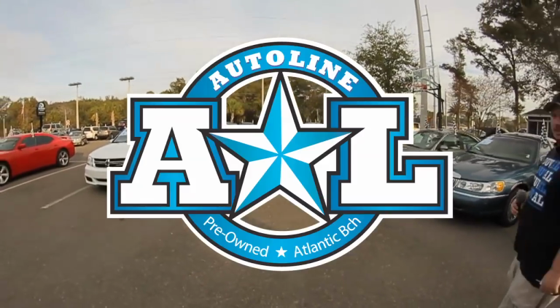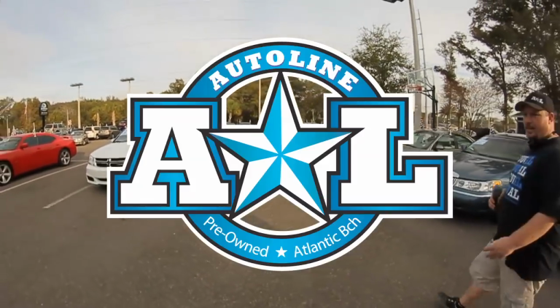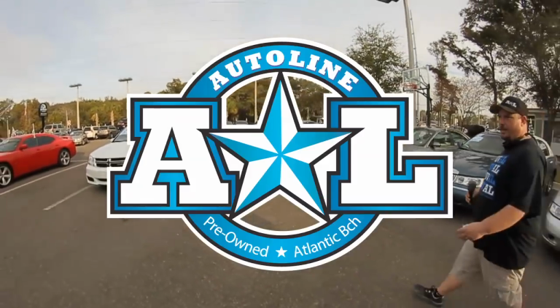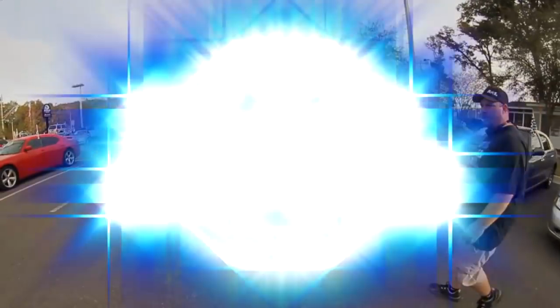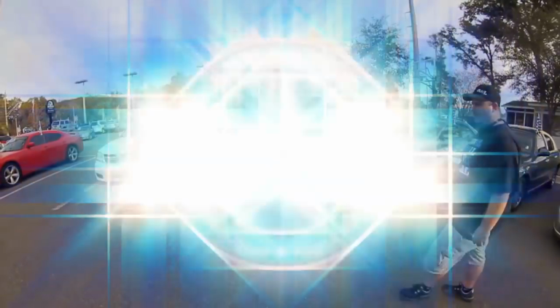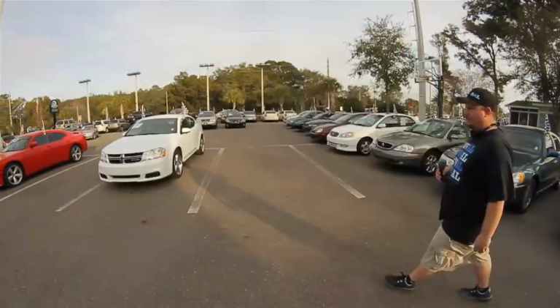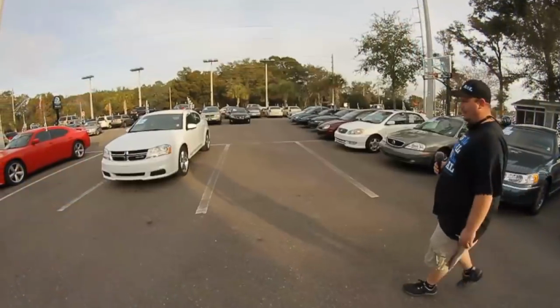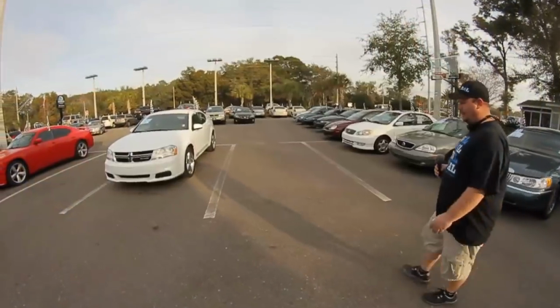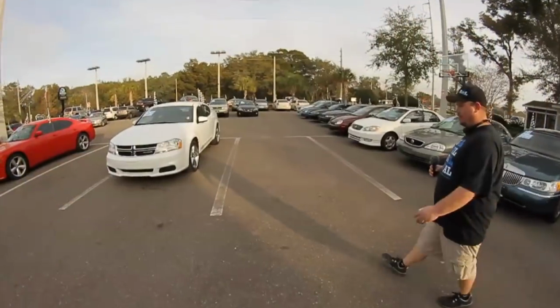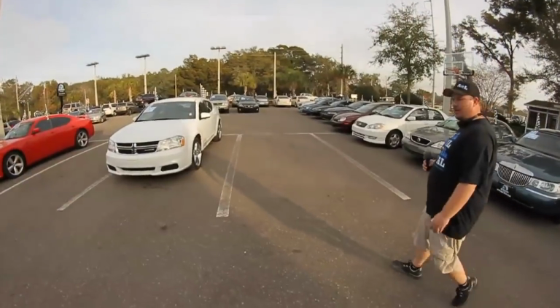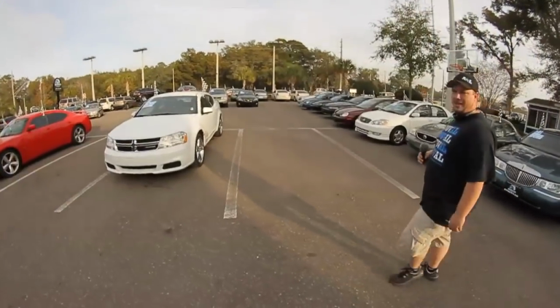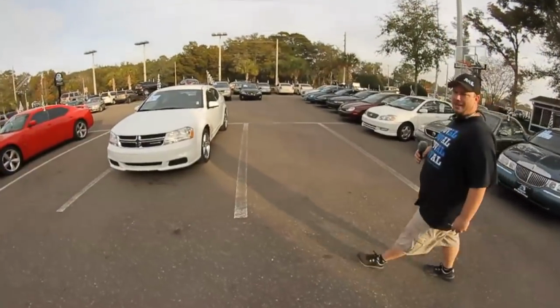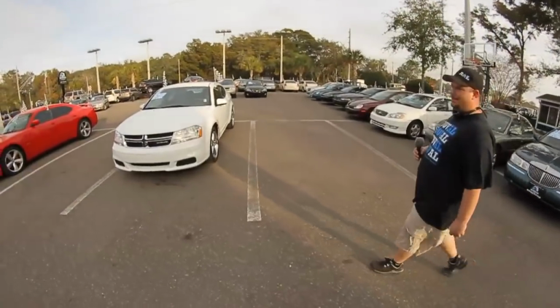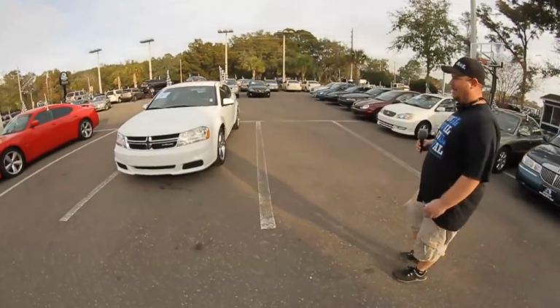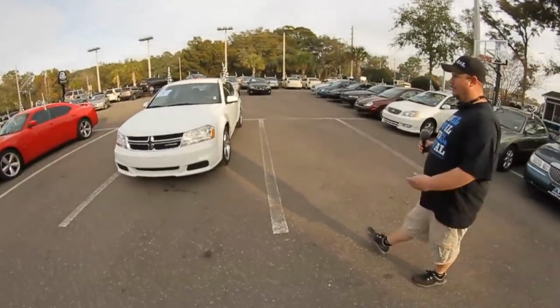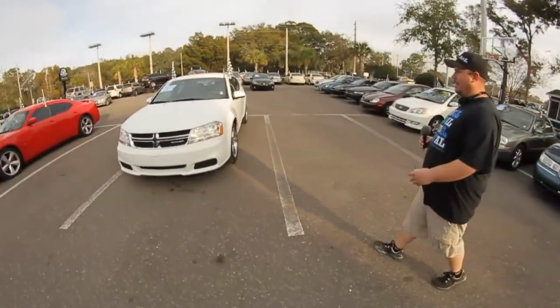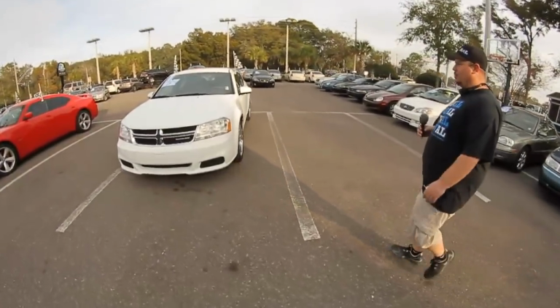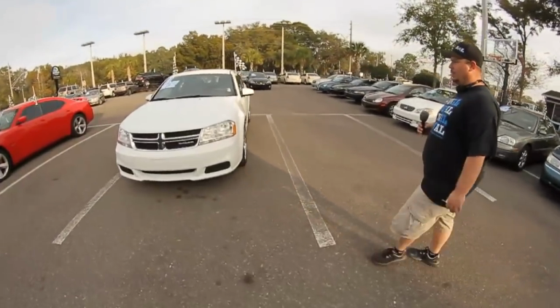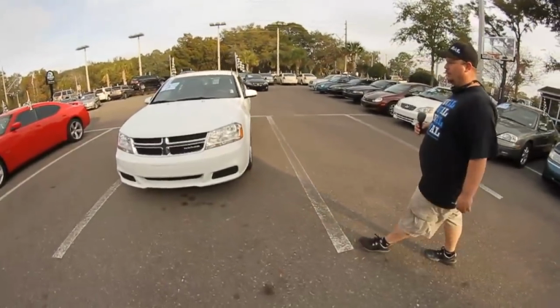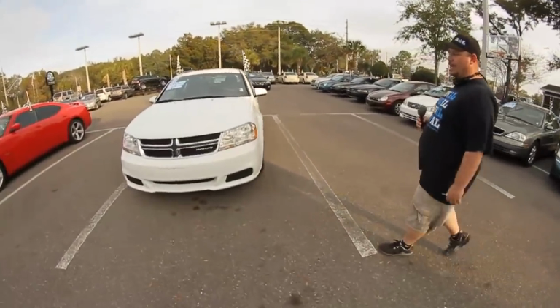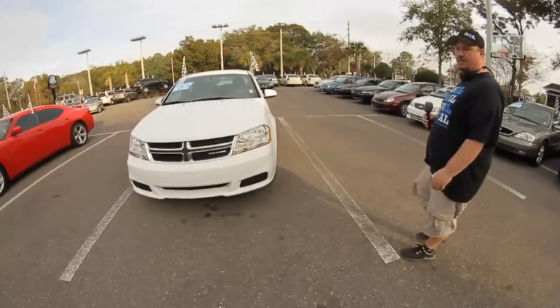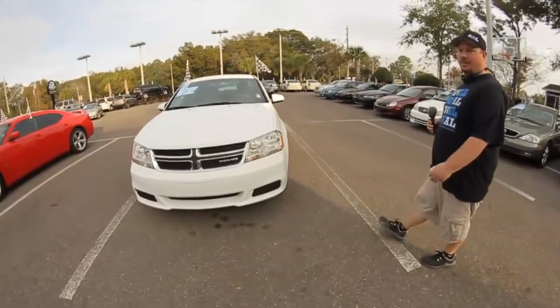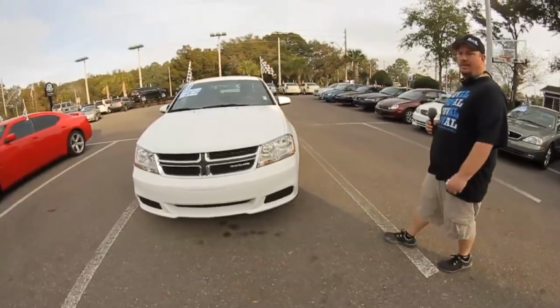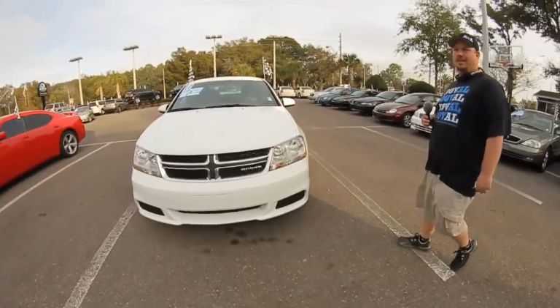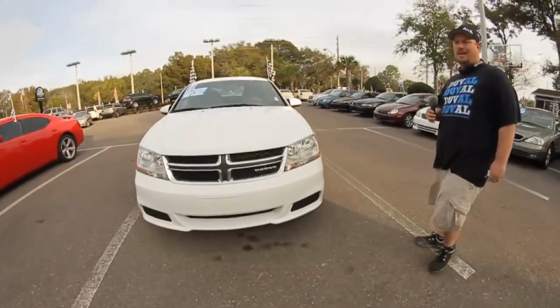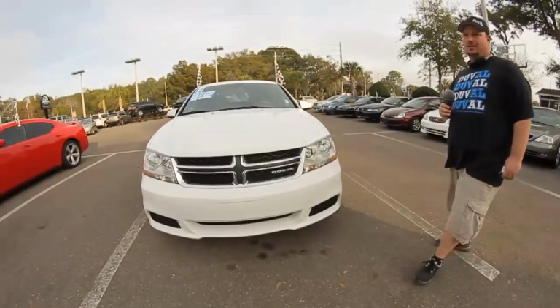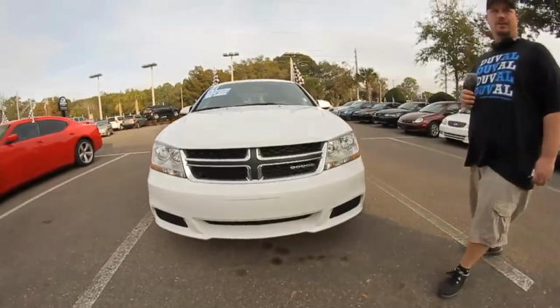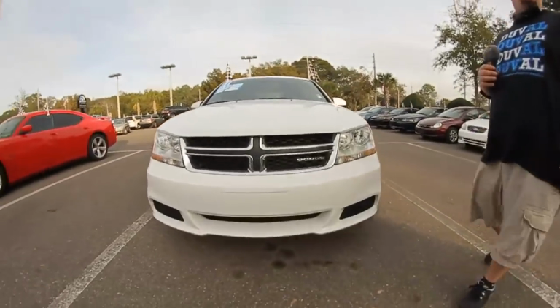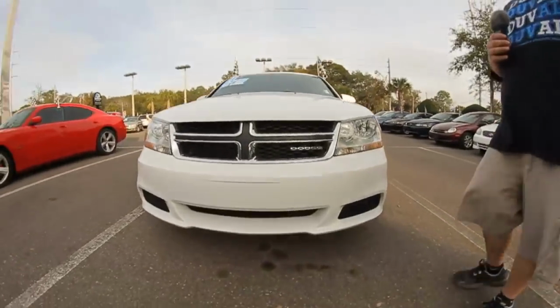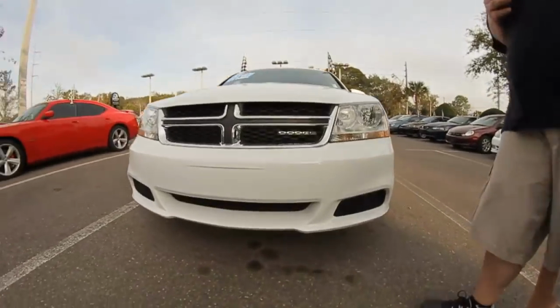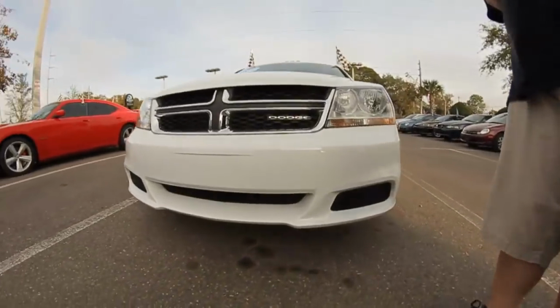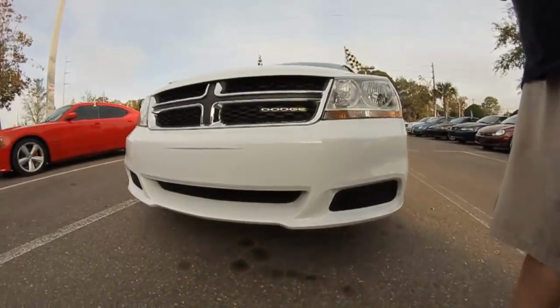Hey everybody, this is Don with Autoline. Today we've got a sweet 2011 Dodge Avenger for you to check out.